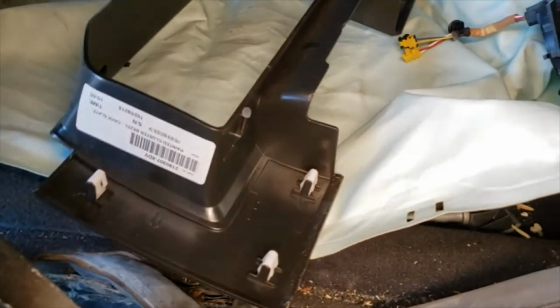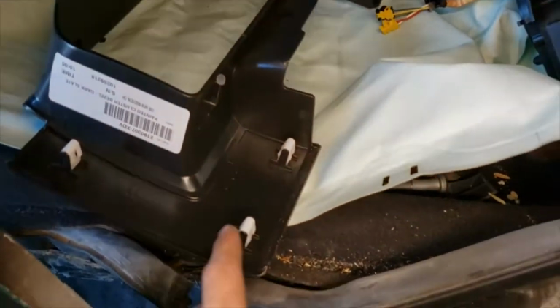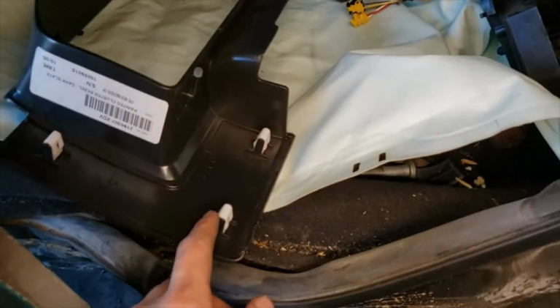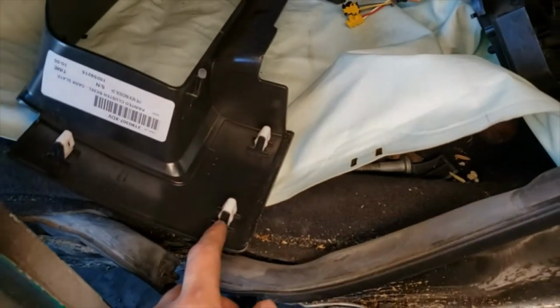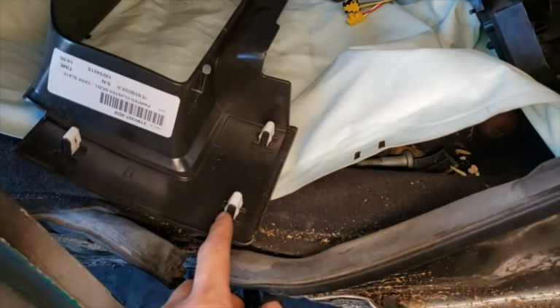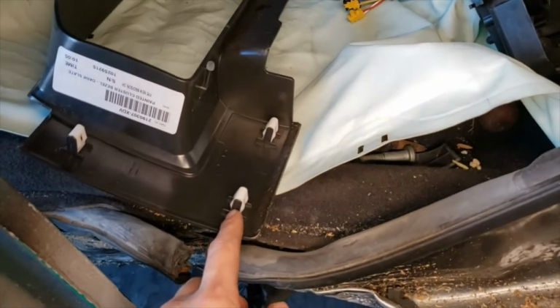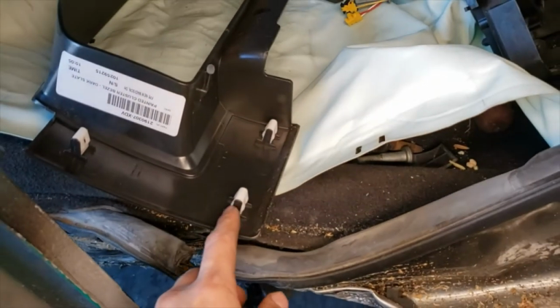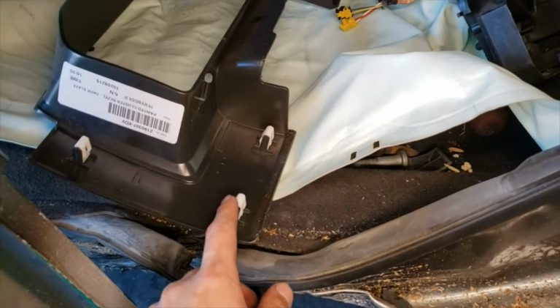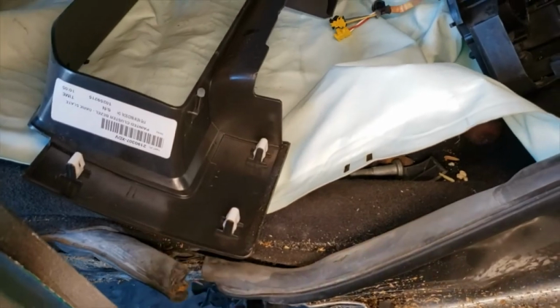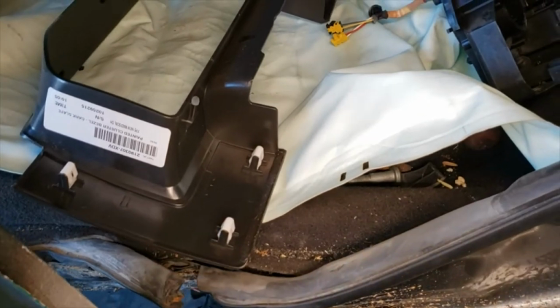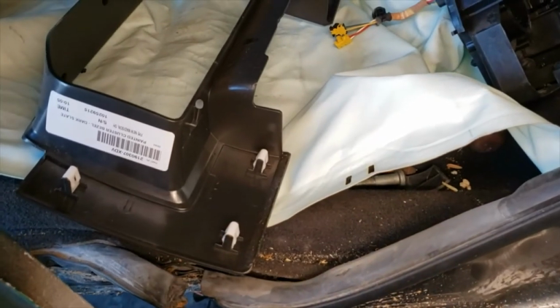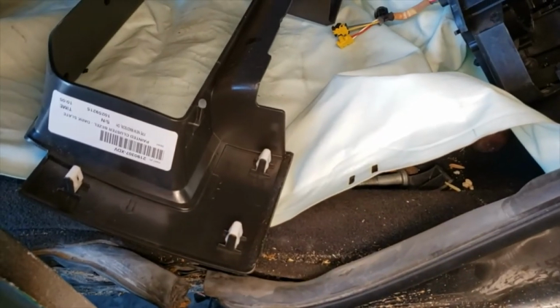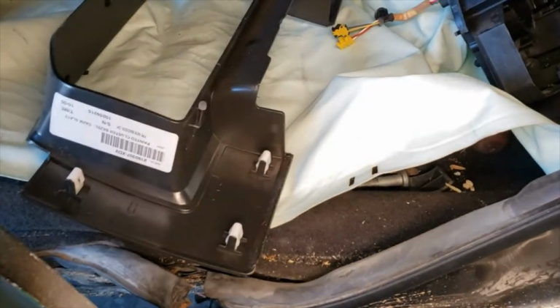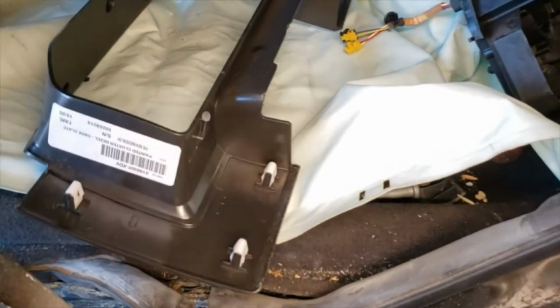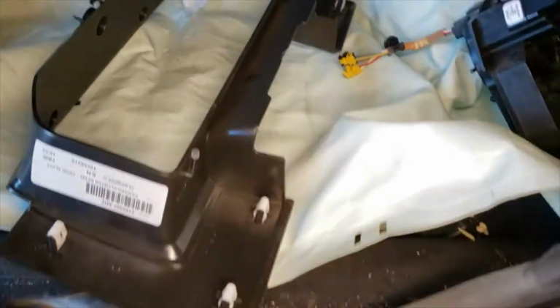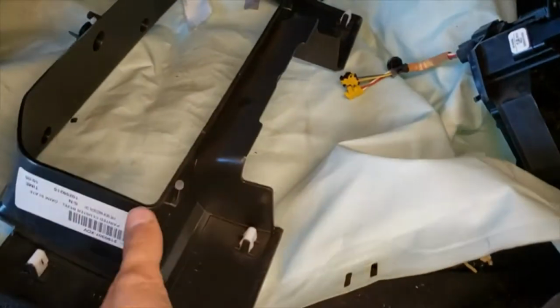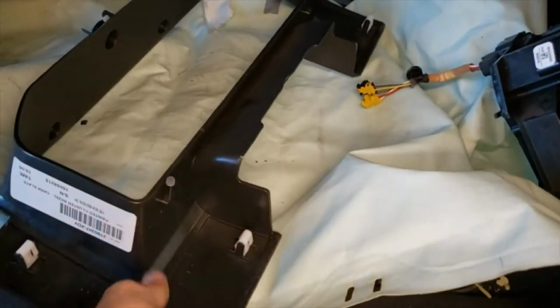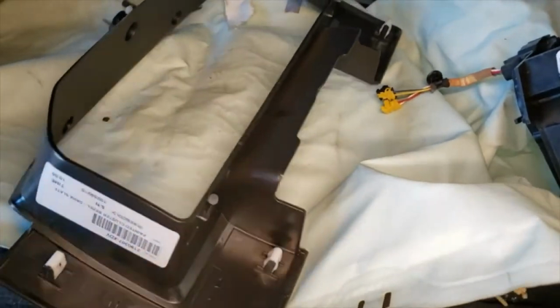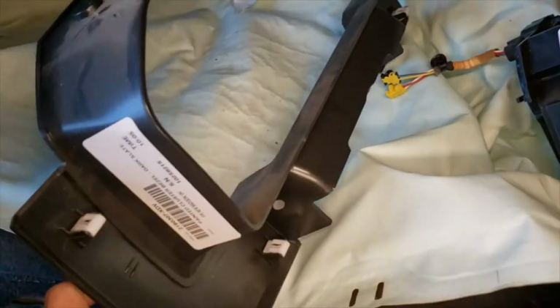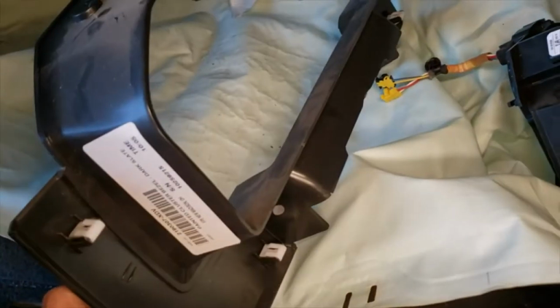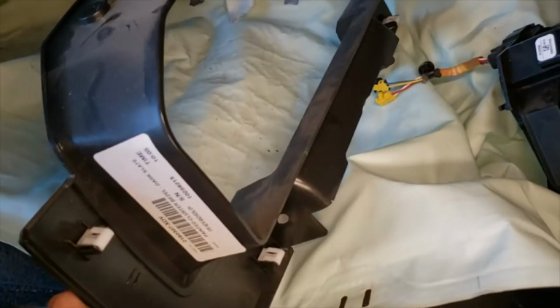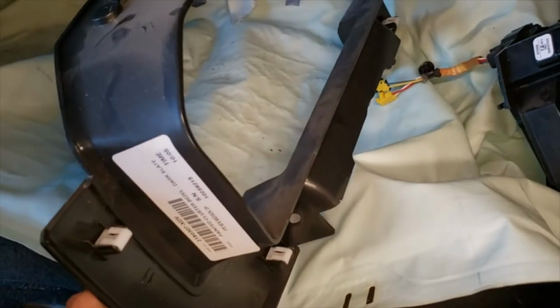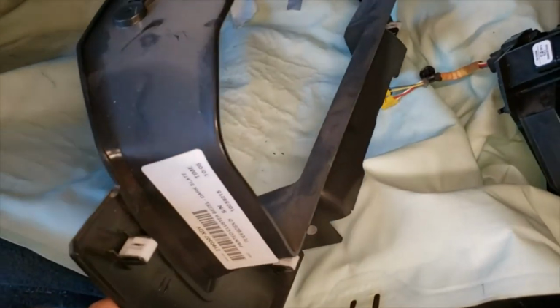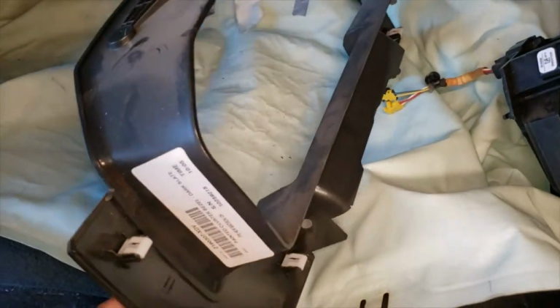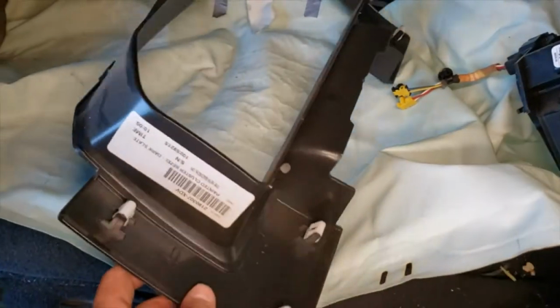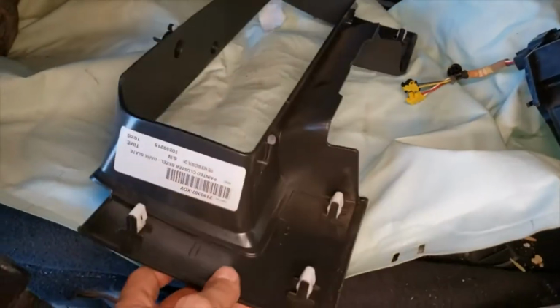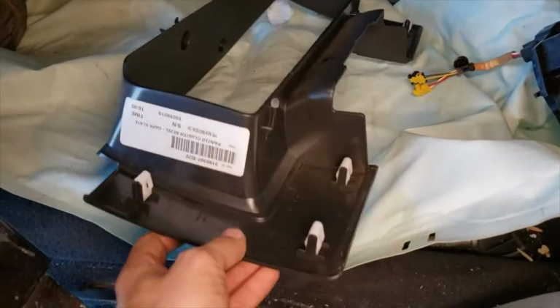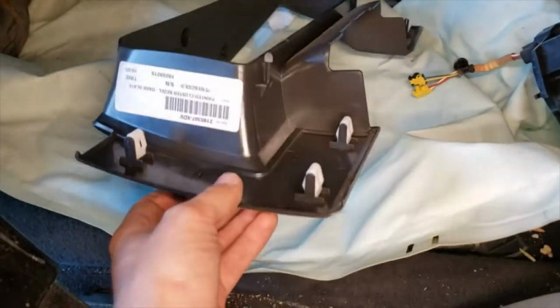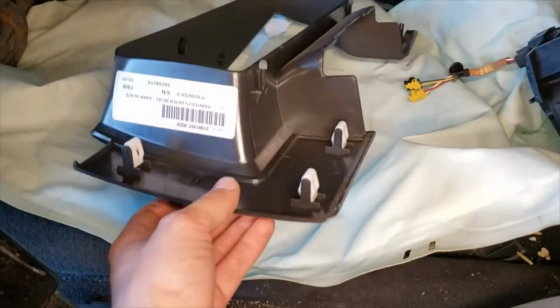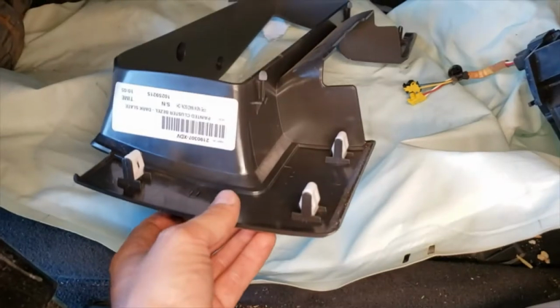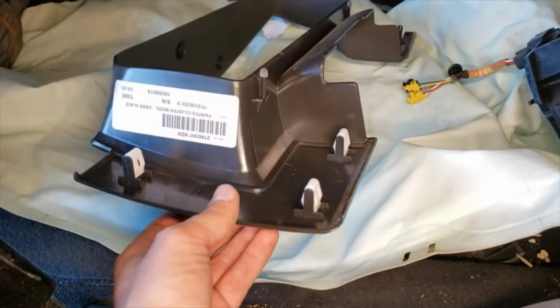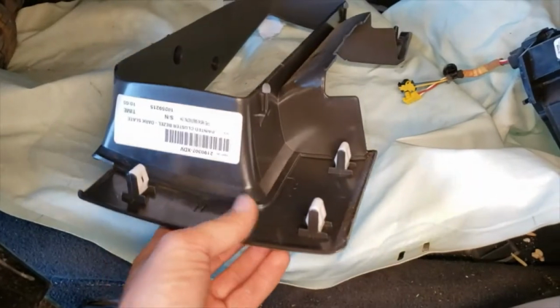Pretty much it's just these plastic clips on the back of it. There's six of them. They come off pretty easy.